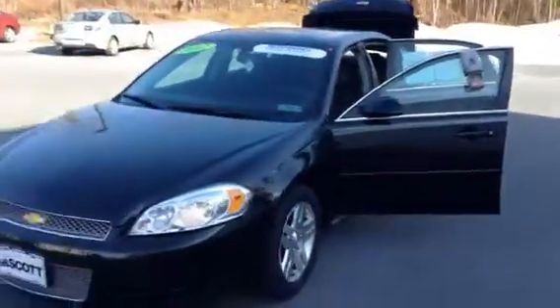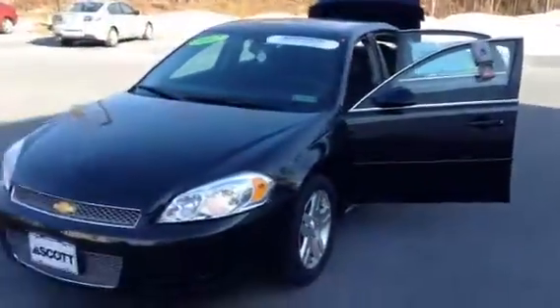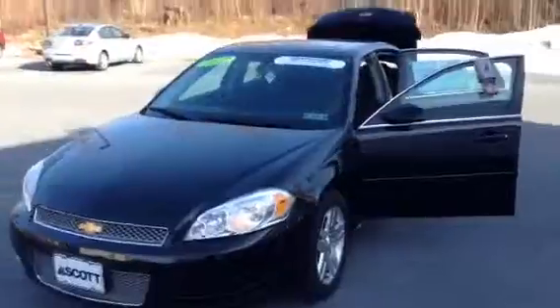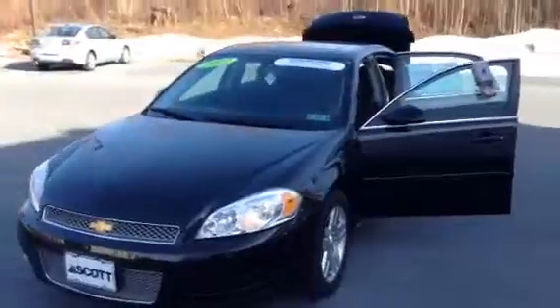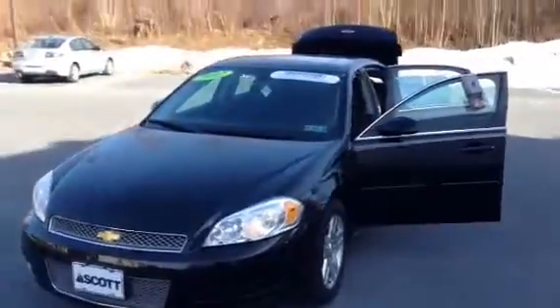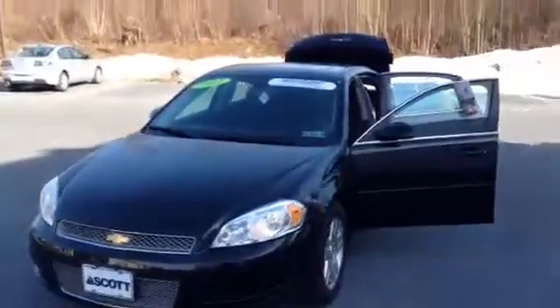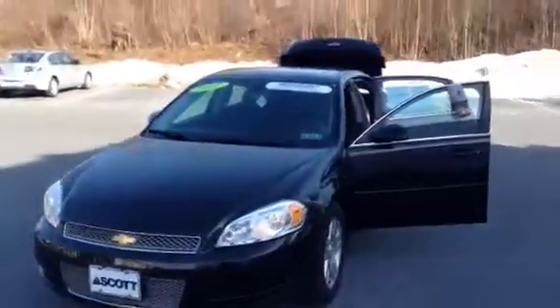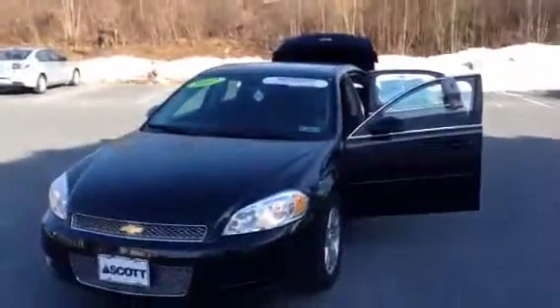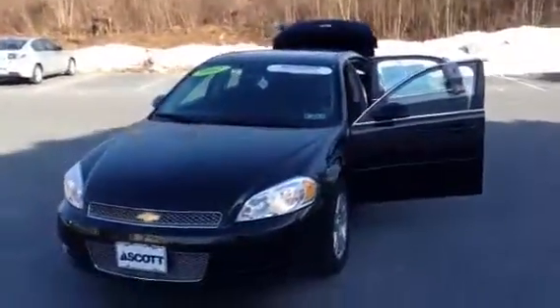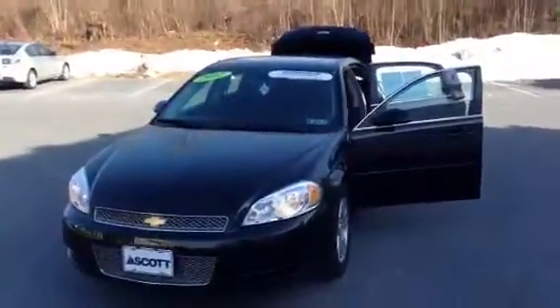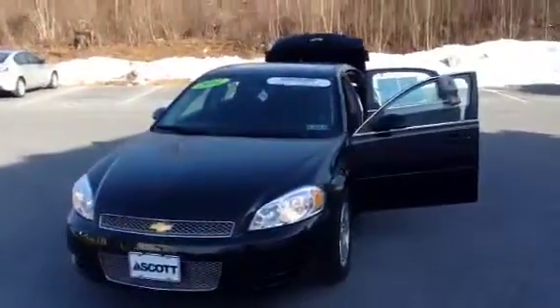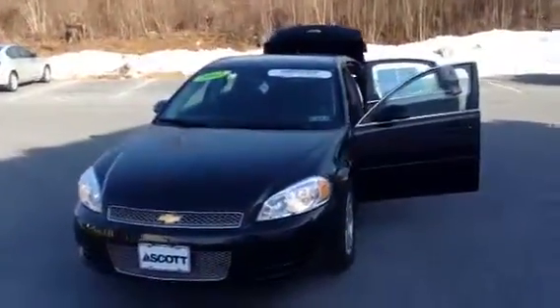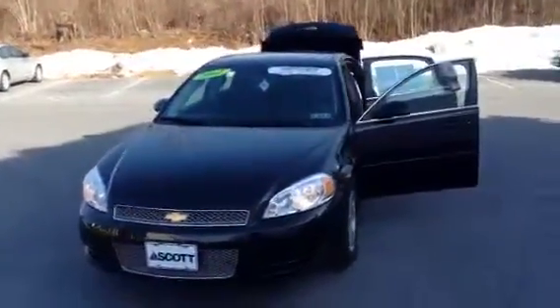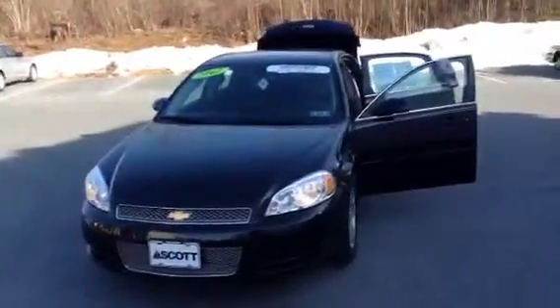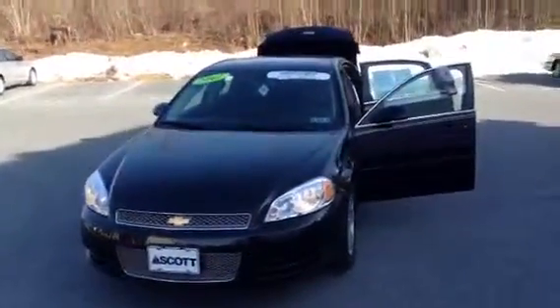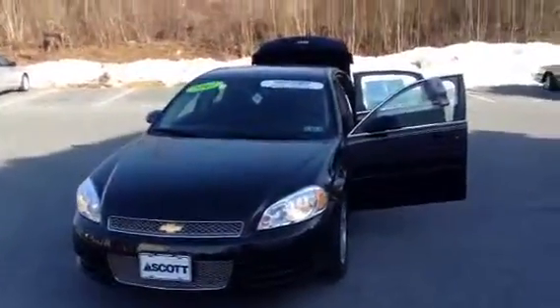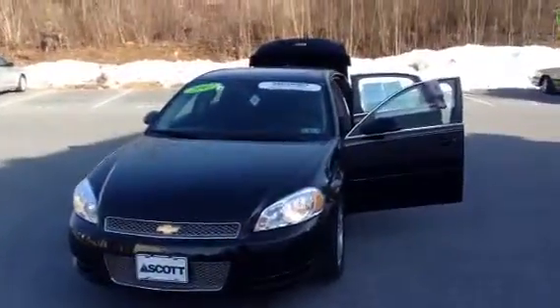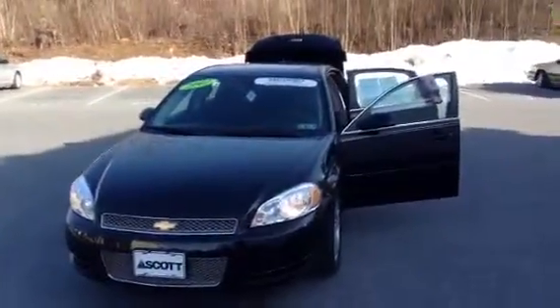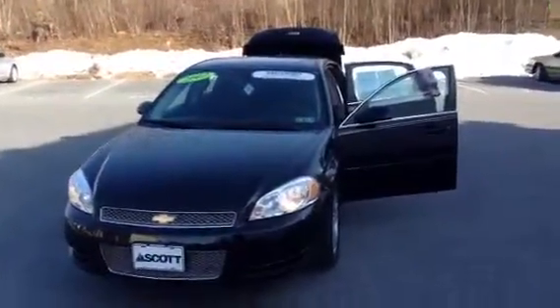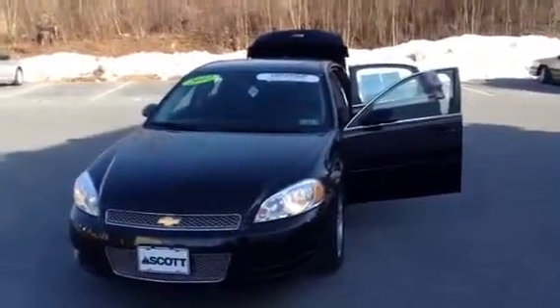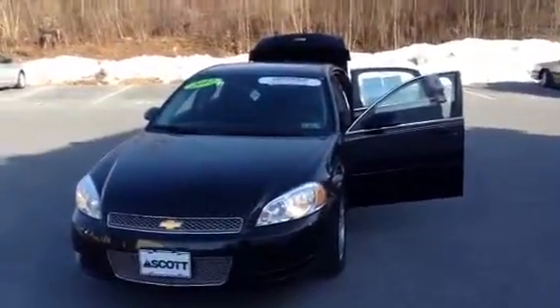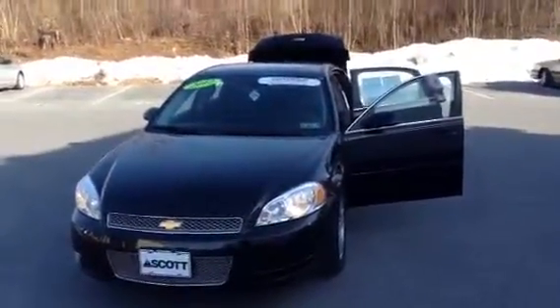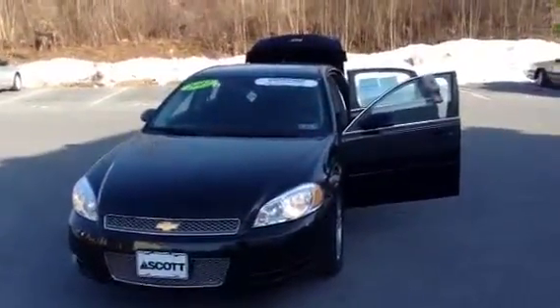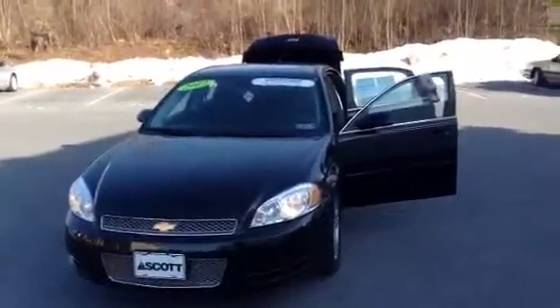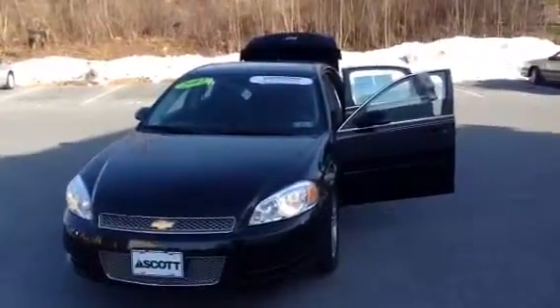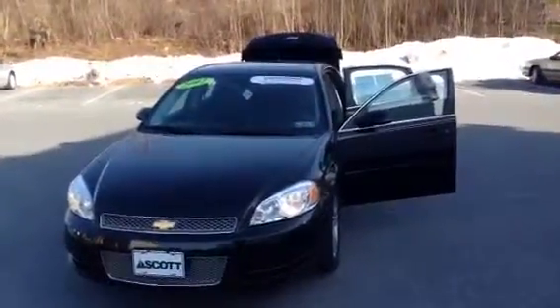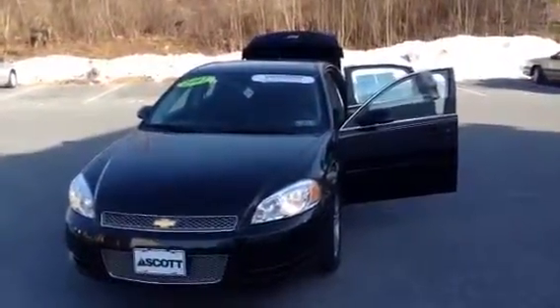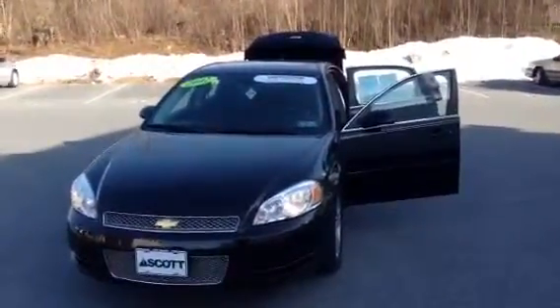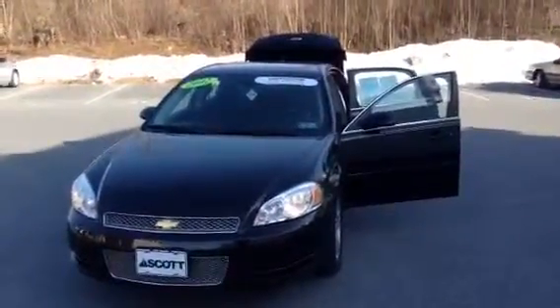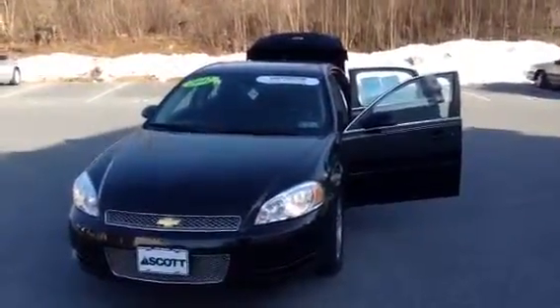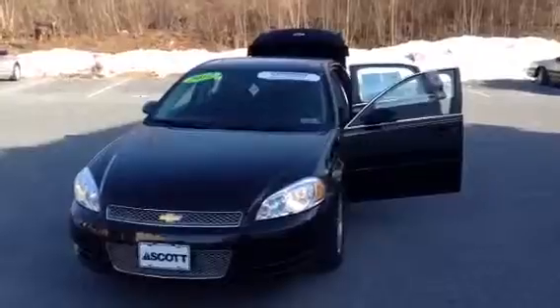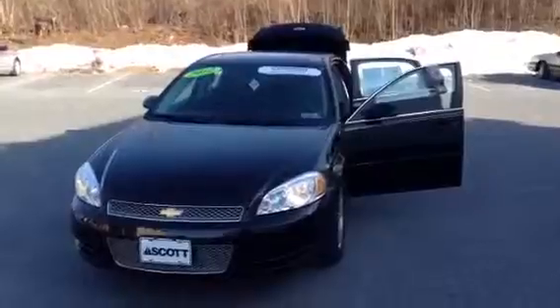This car has a clean Carfax report, is factory certified, has a lifetime engine guarantee, and has had one previous owner.